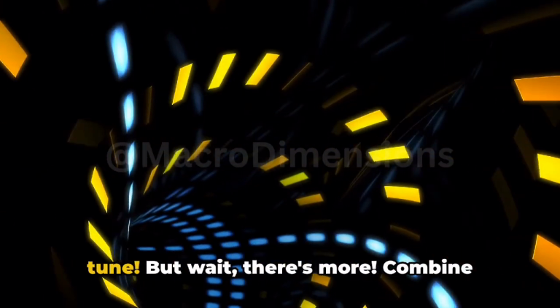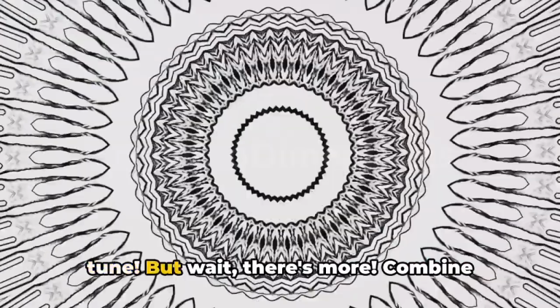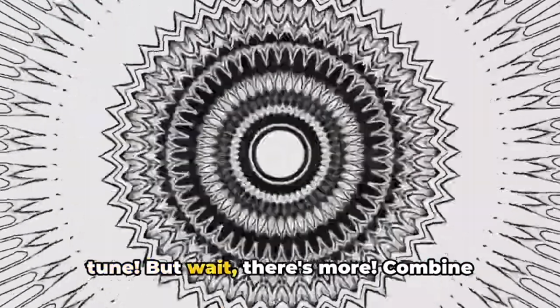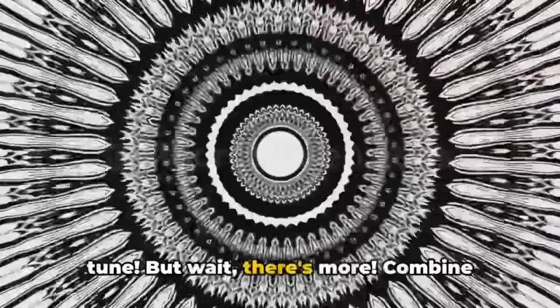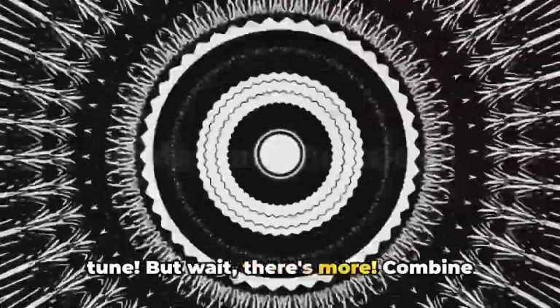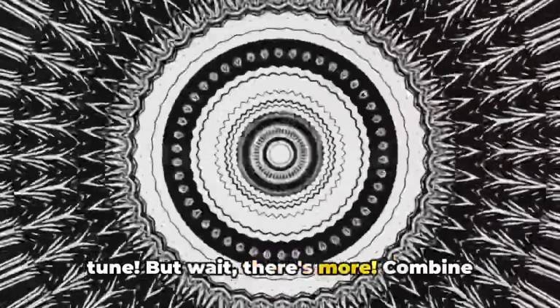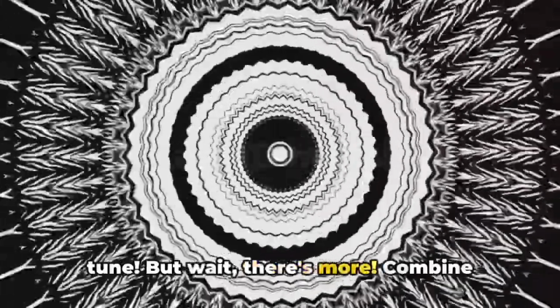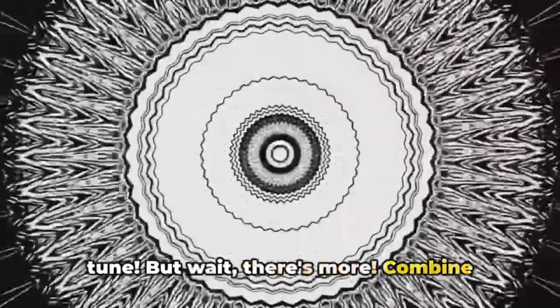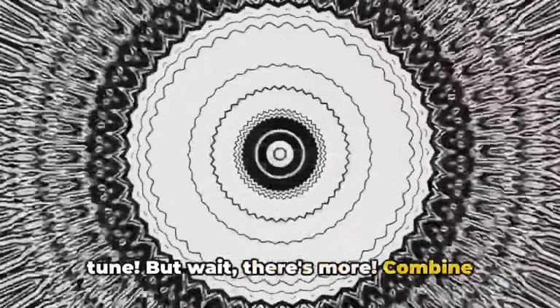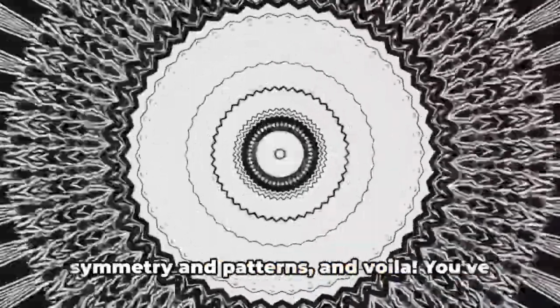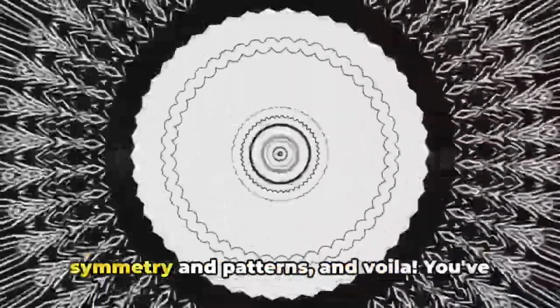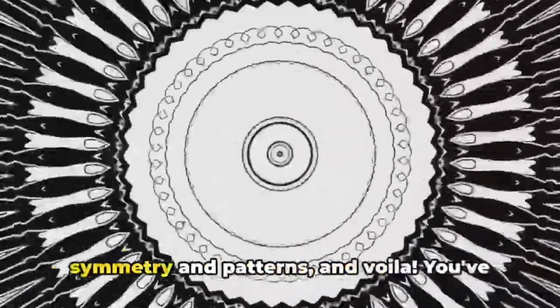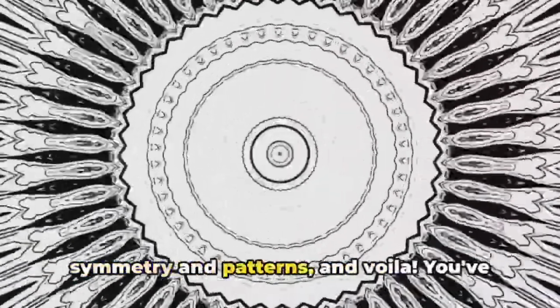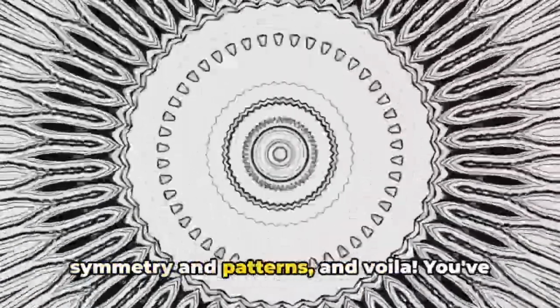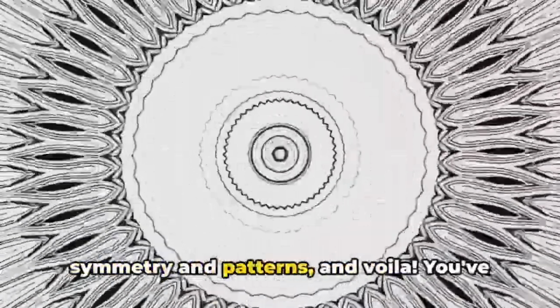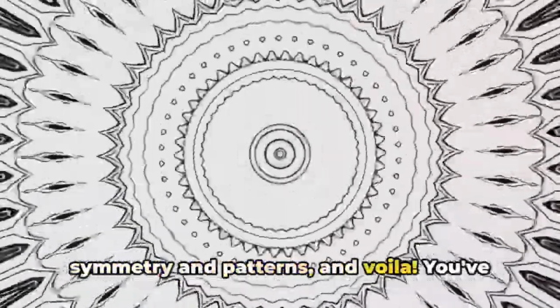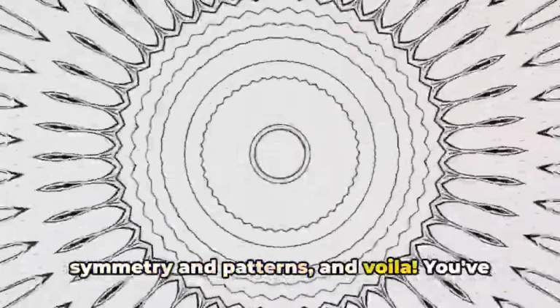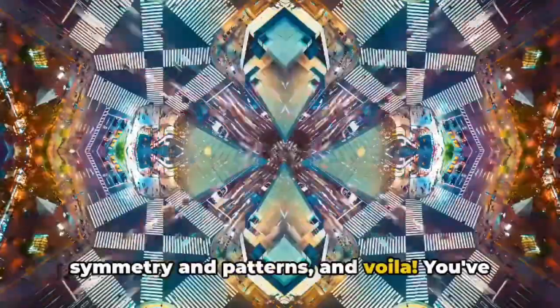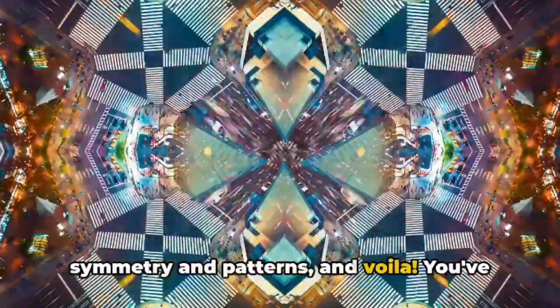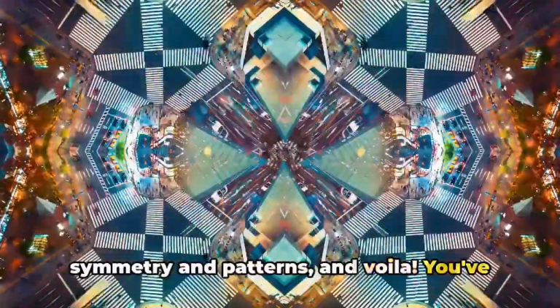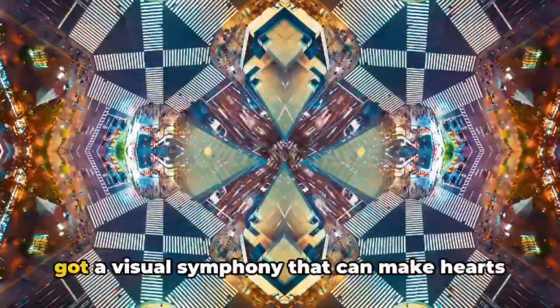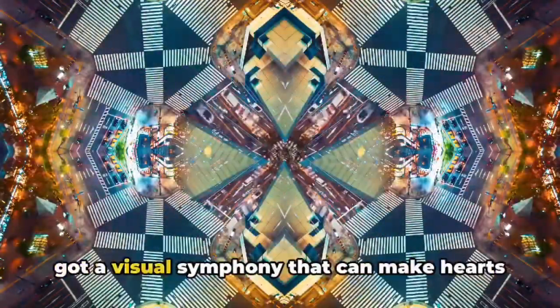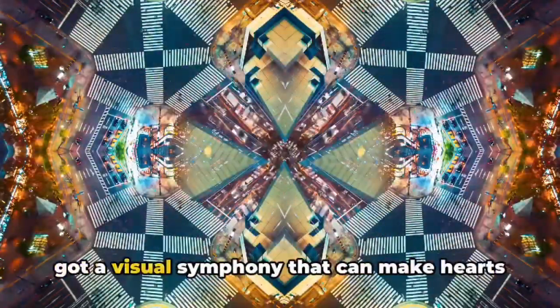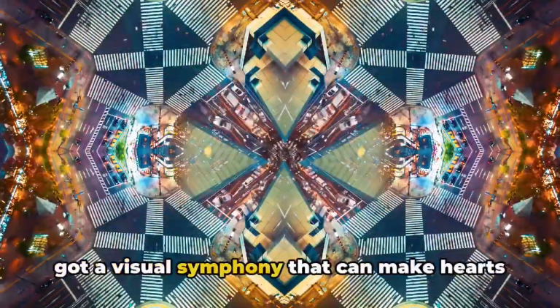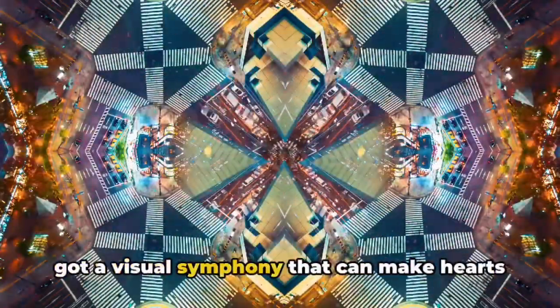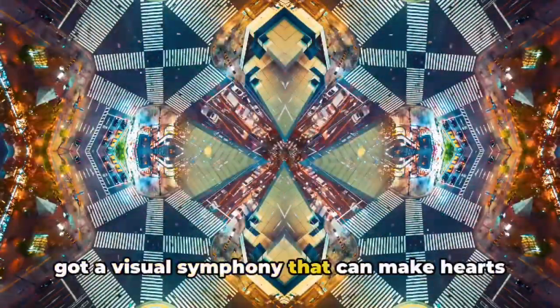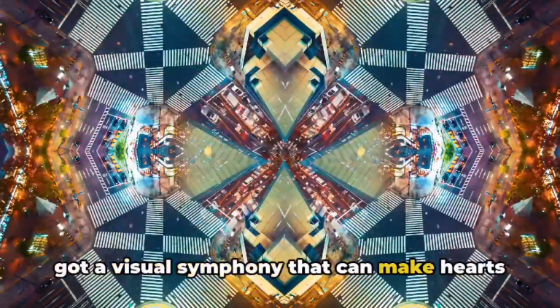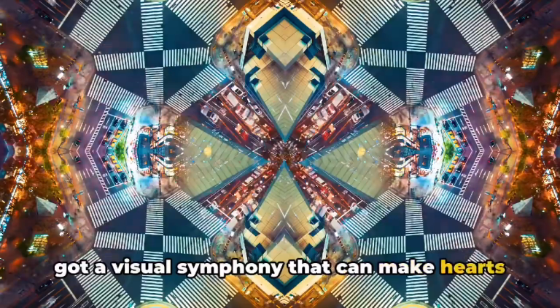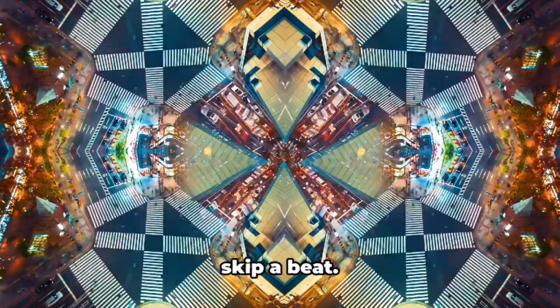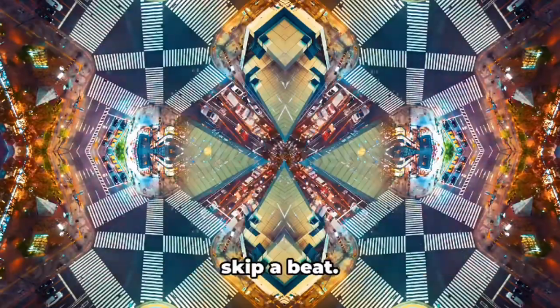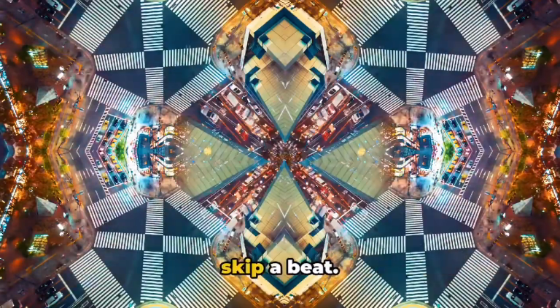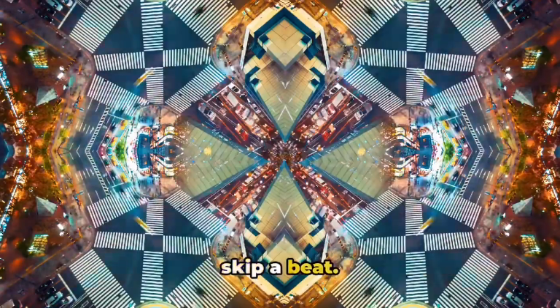But wait, there's more. Combine symmetry and patterns and voila, you've got a visual symphony that can make hearts skip a beat.